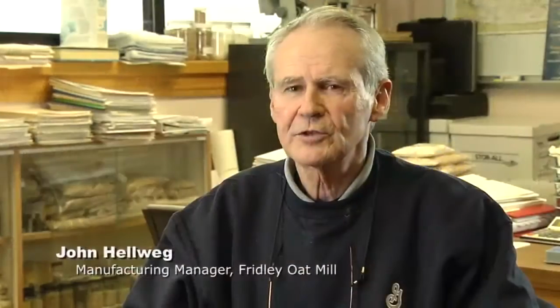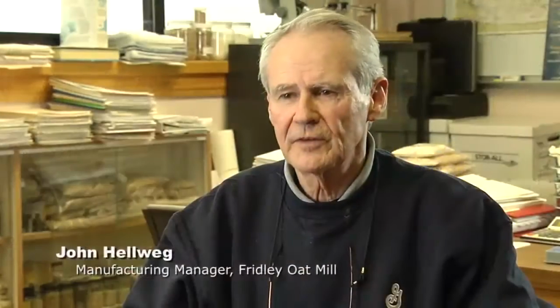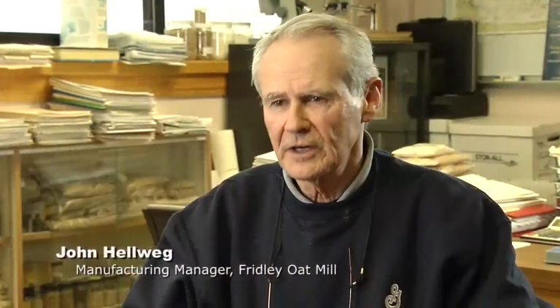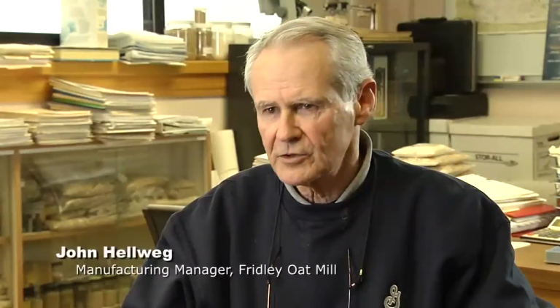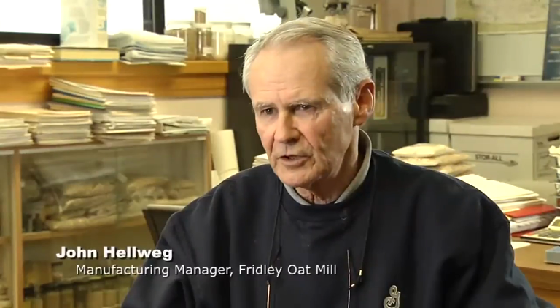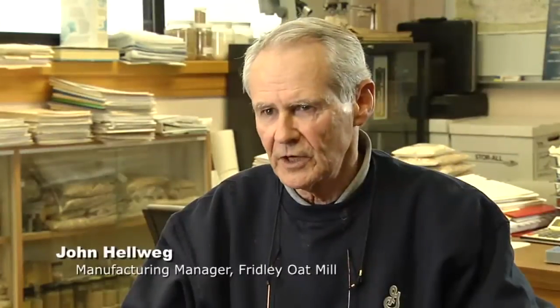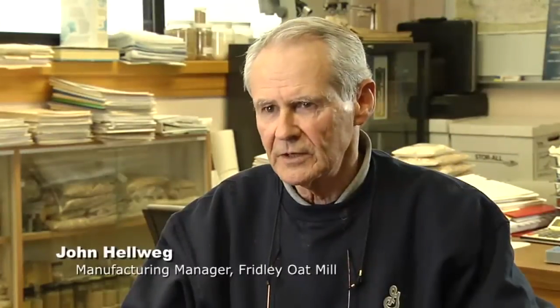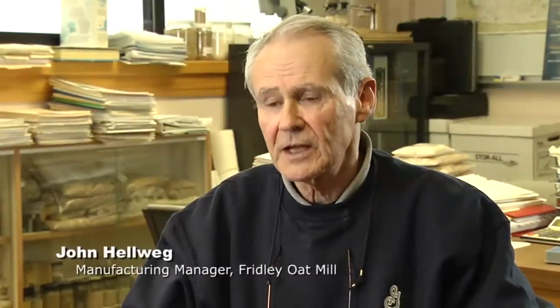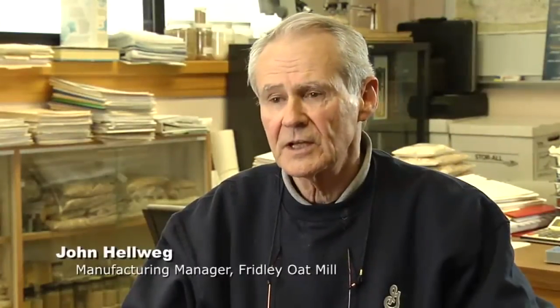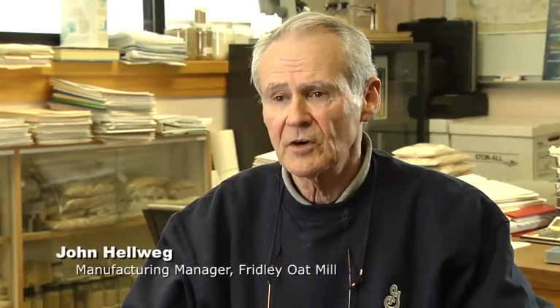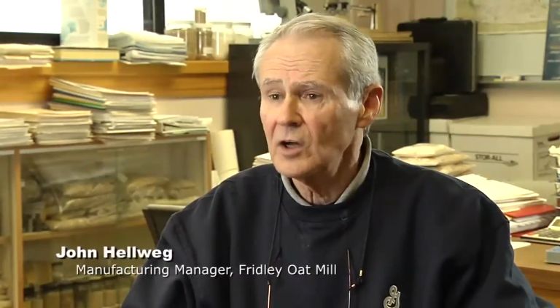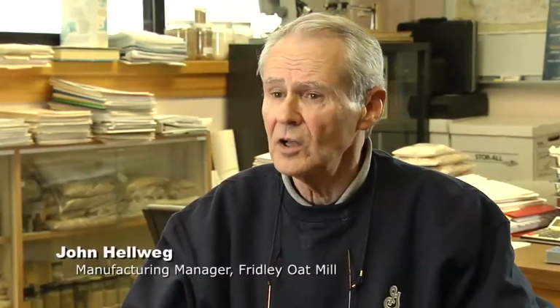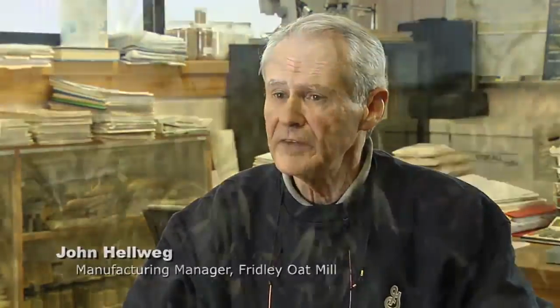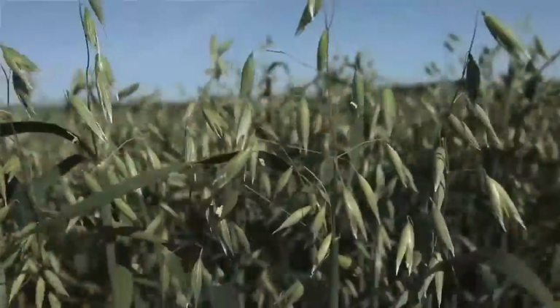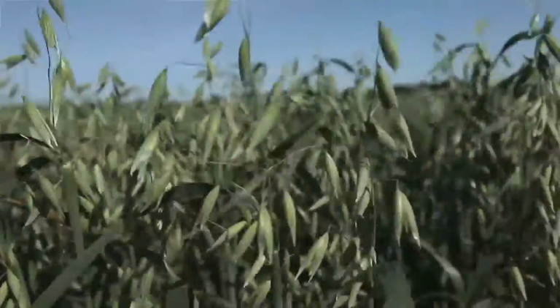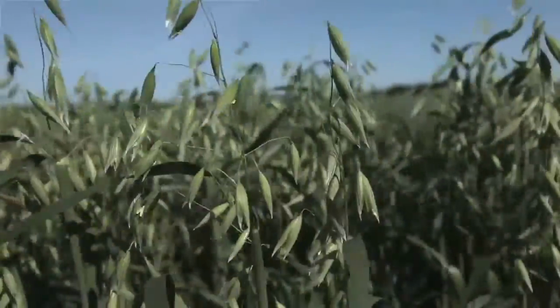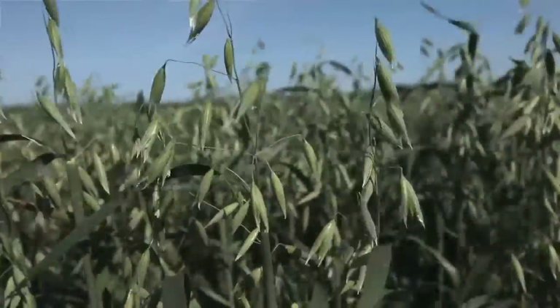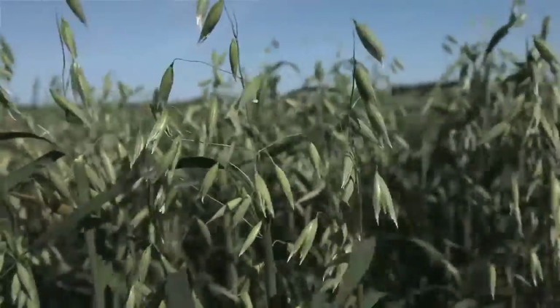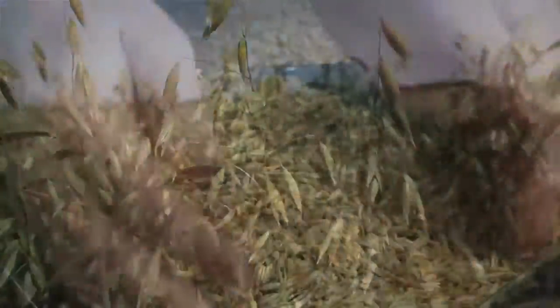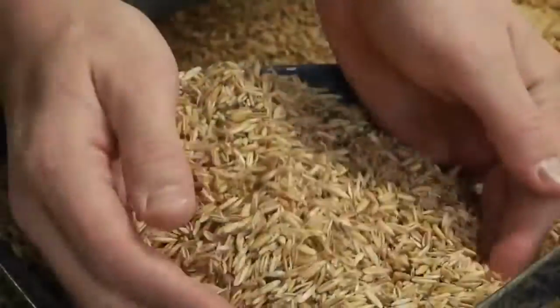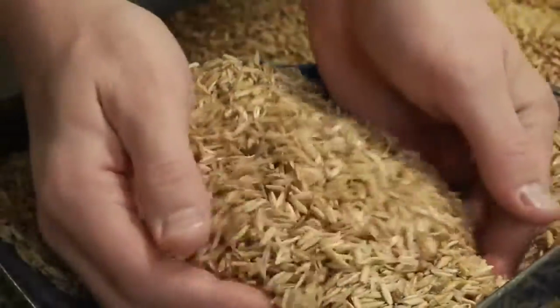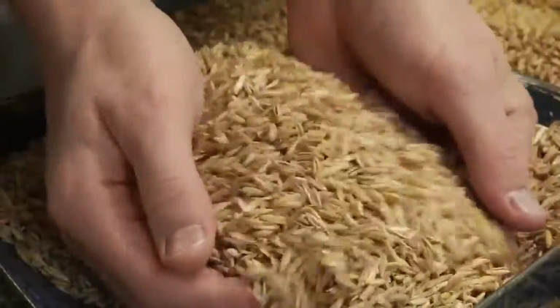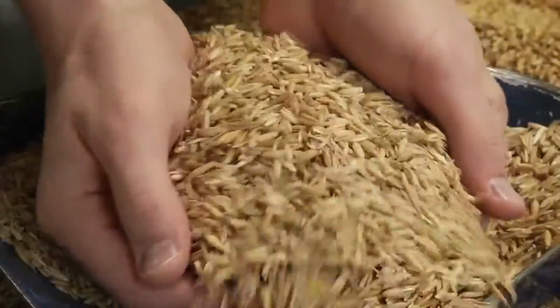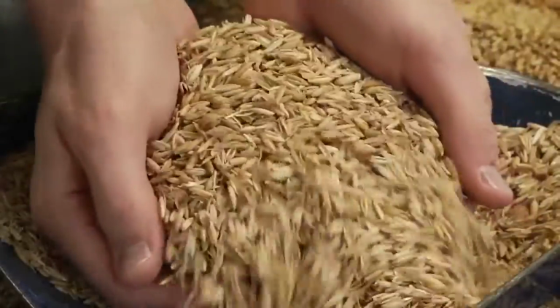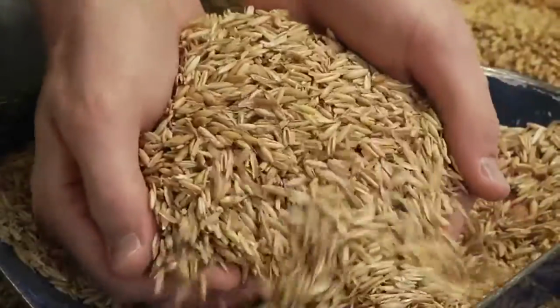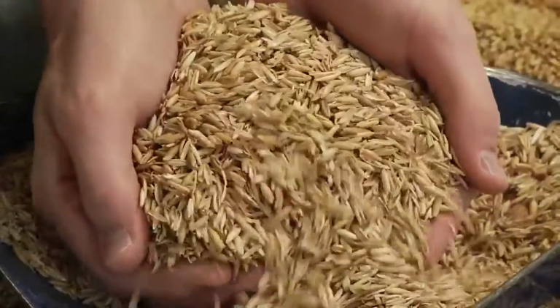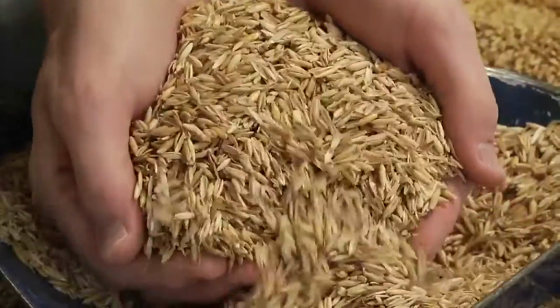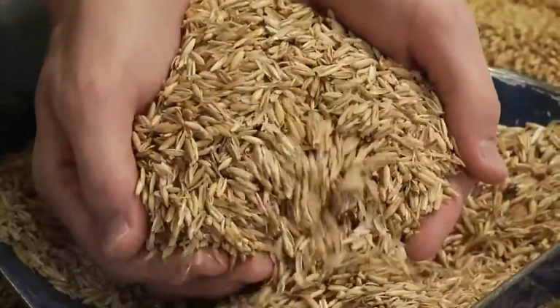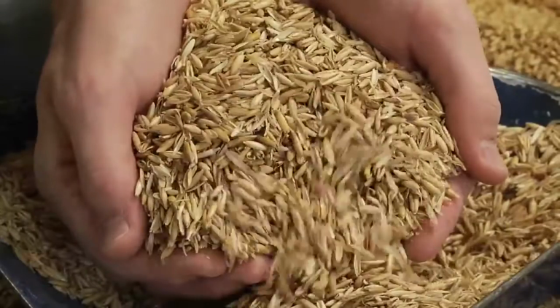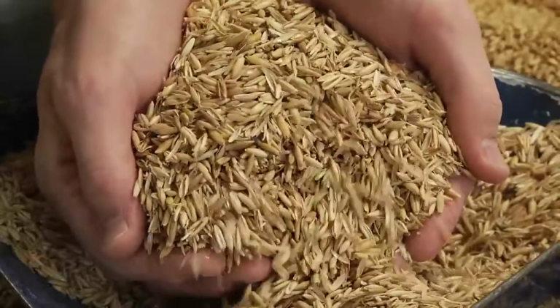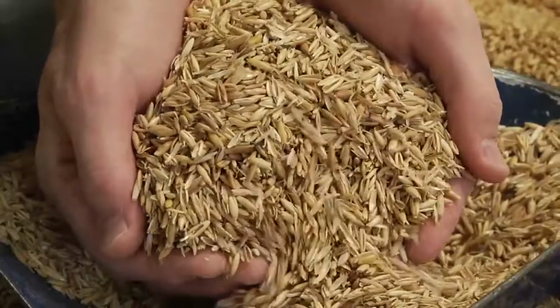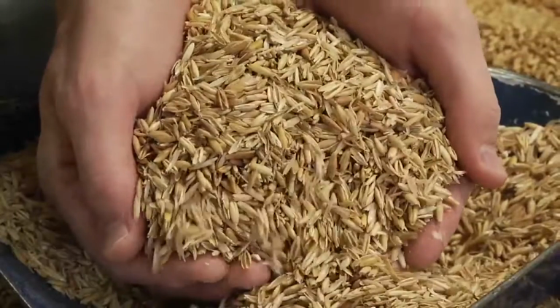Oats are a very interesting grain. They actually have a hull on the outside, and that hull must be removed before we can produce oat flour.